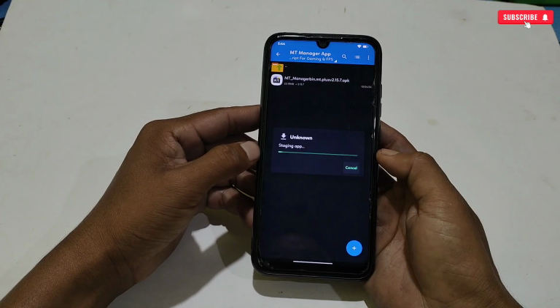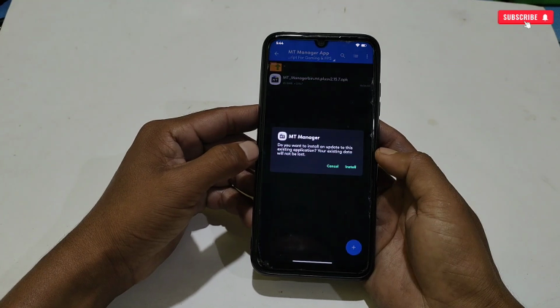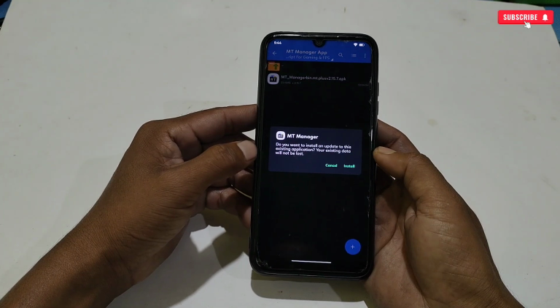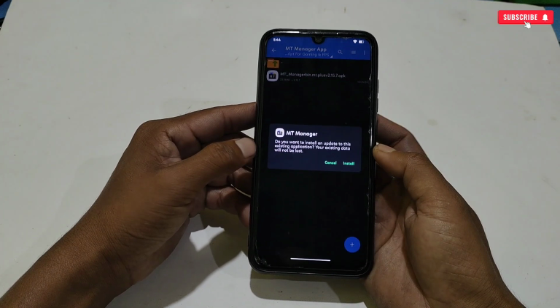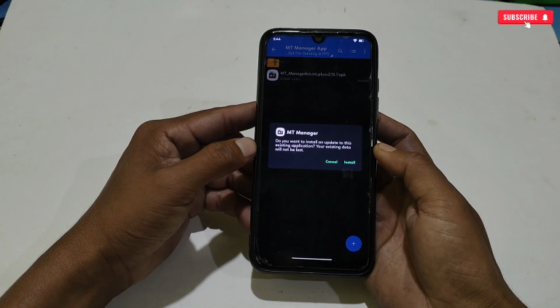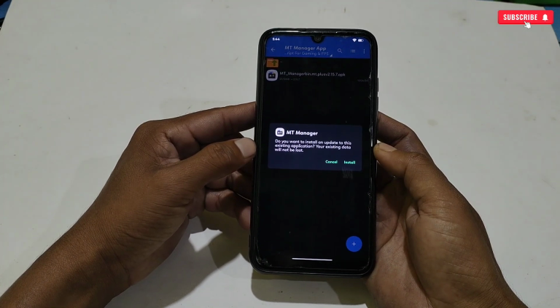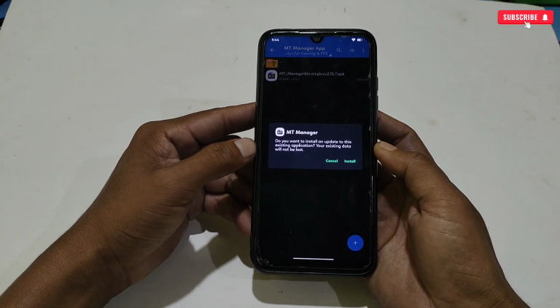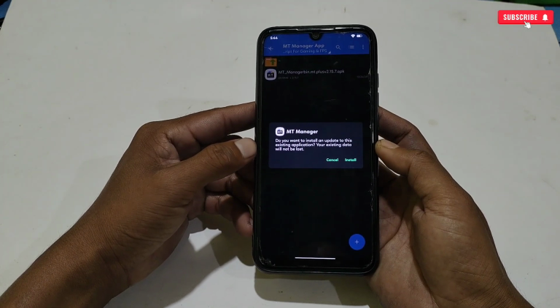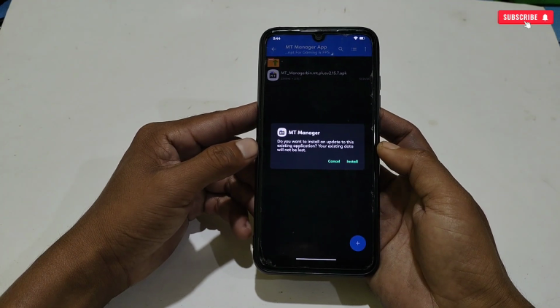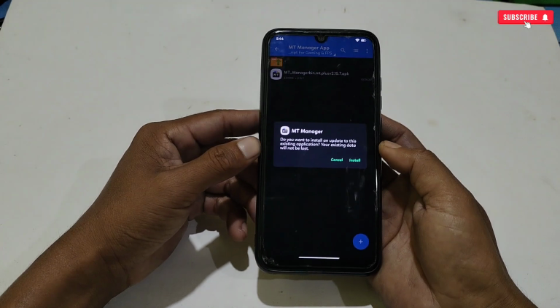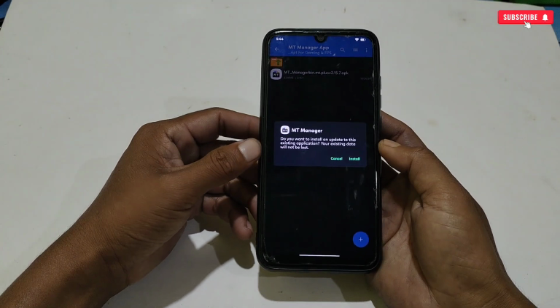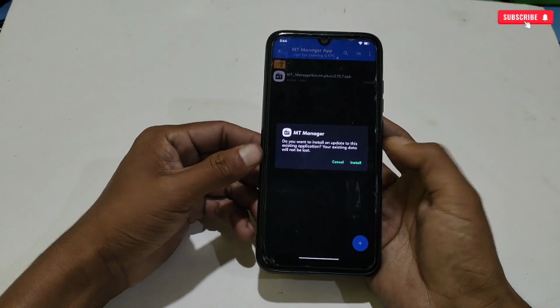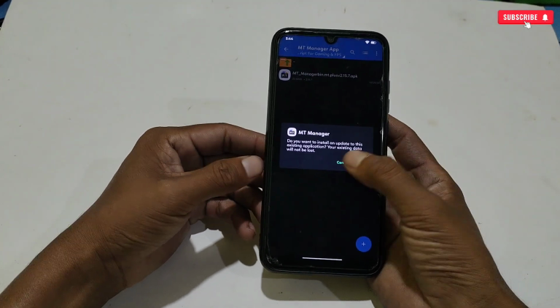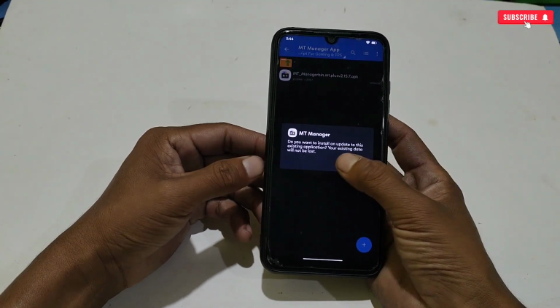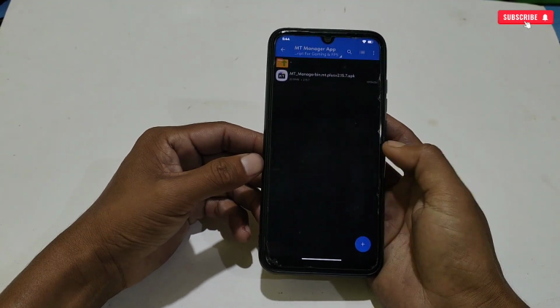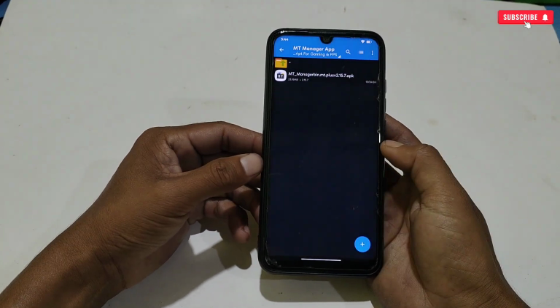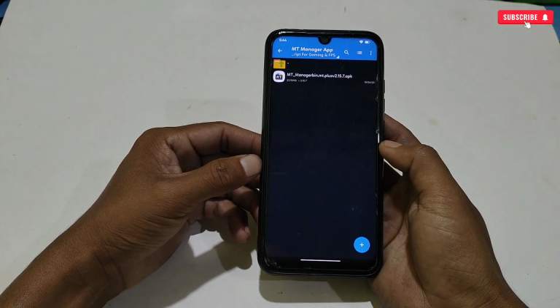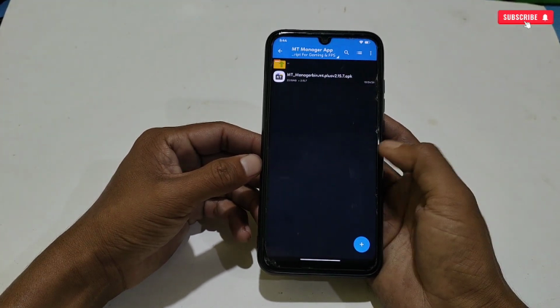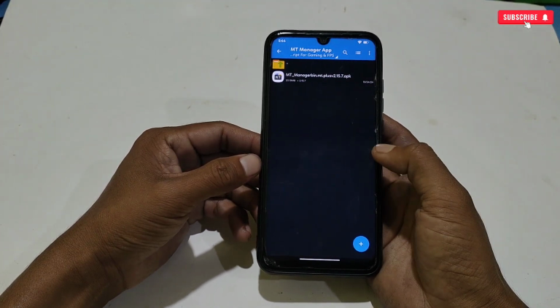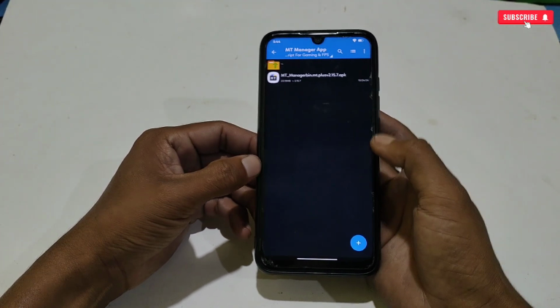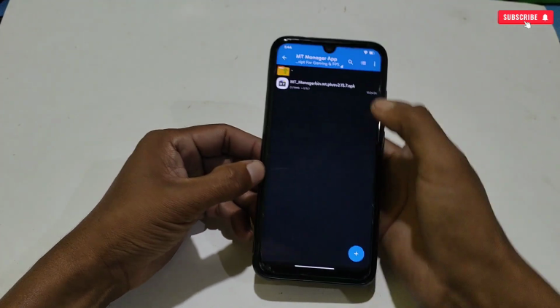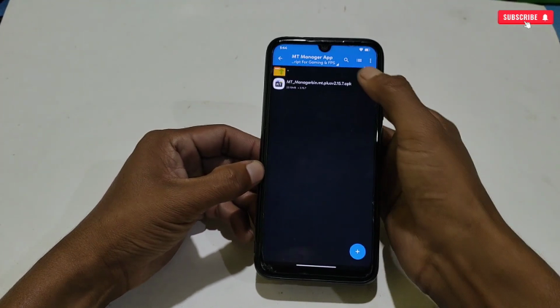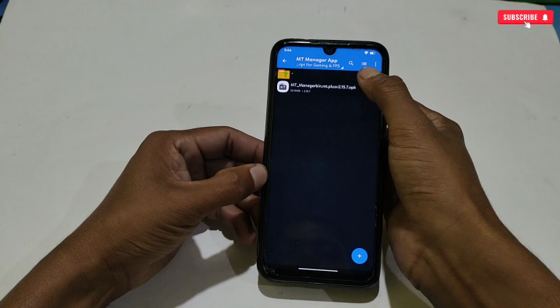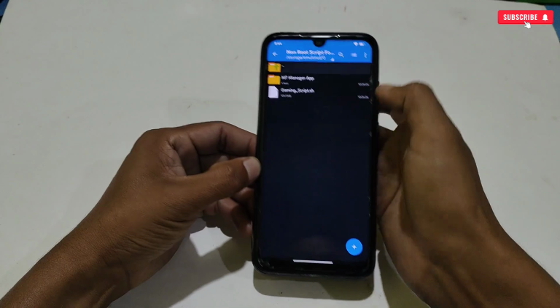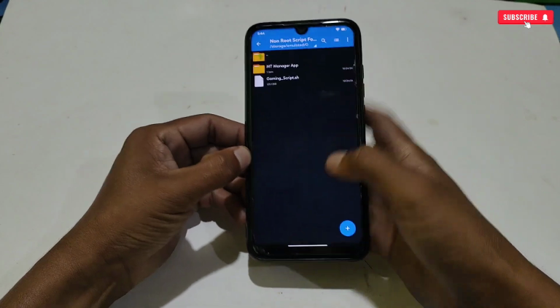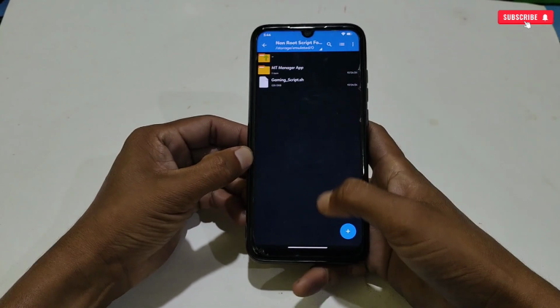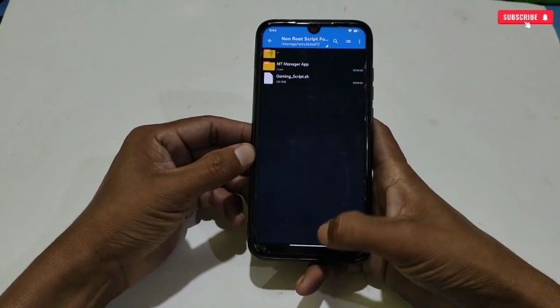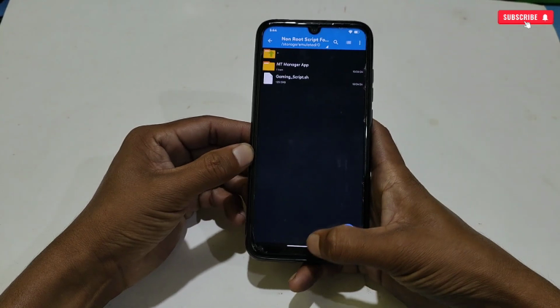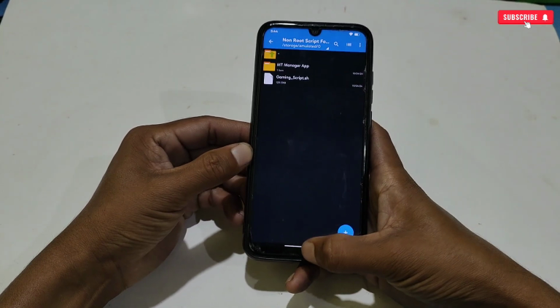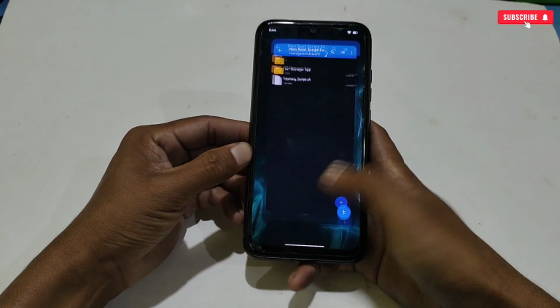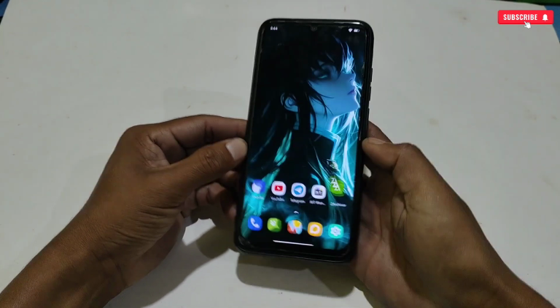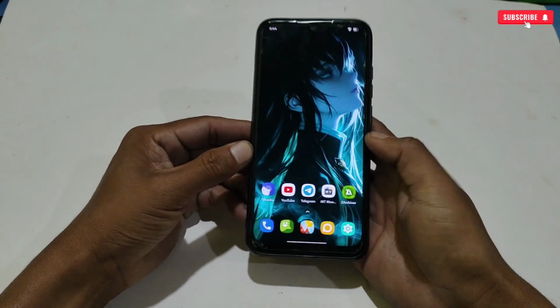Simply install the MT Manager app. I have already installed it on my phone so I'm not going to install it again. After installing MT Manager, simply open the app and allow the permissions for the first time.